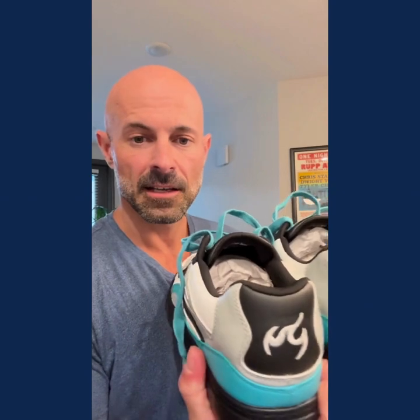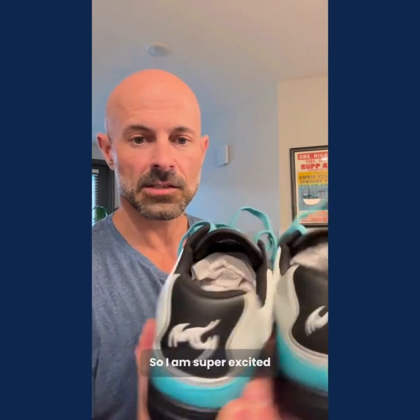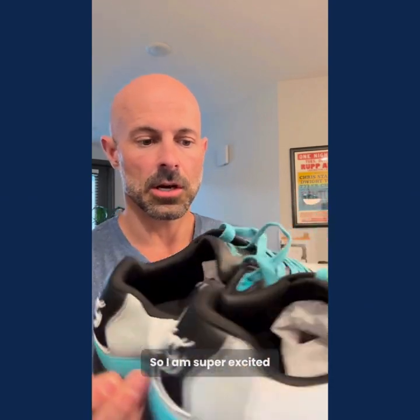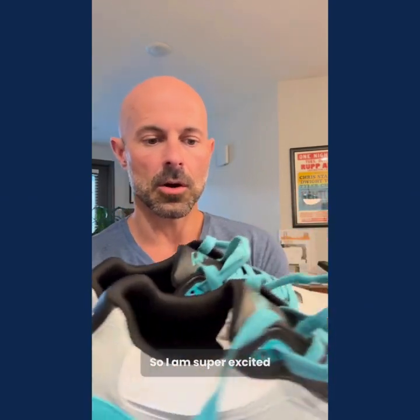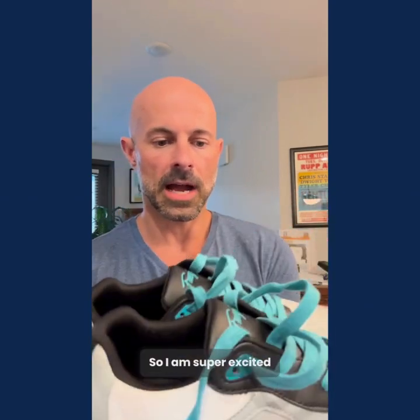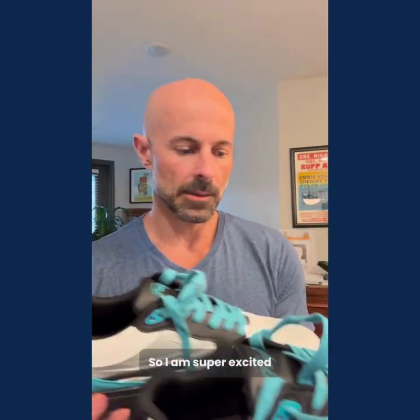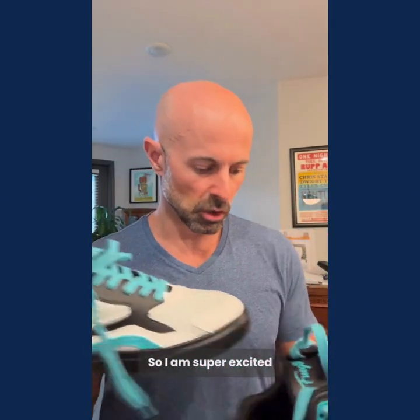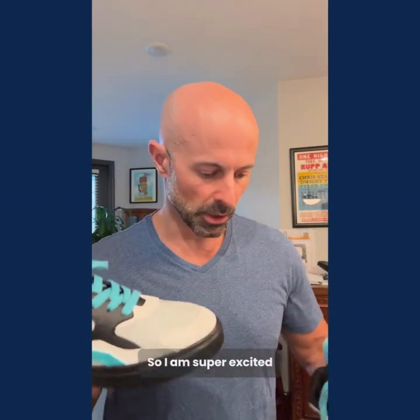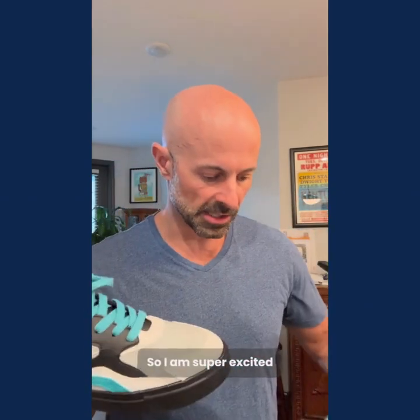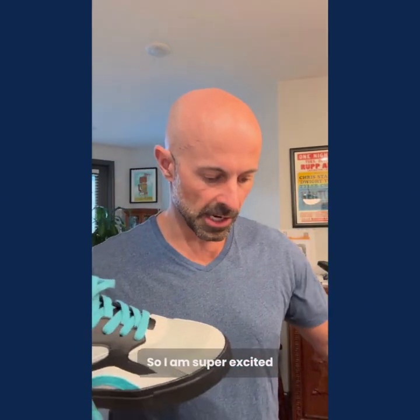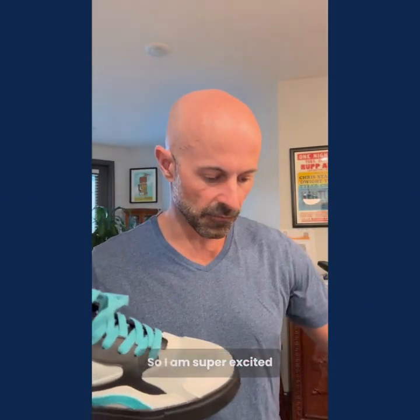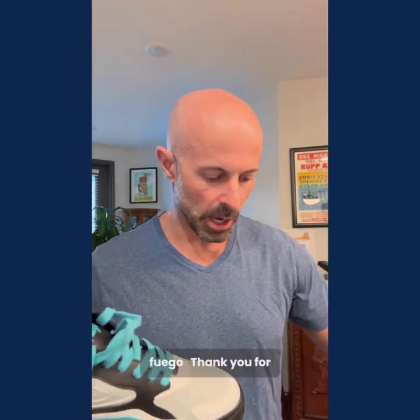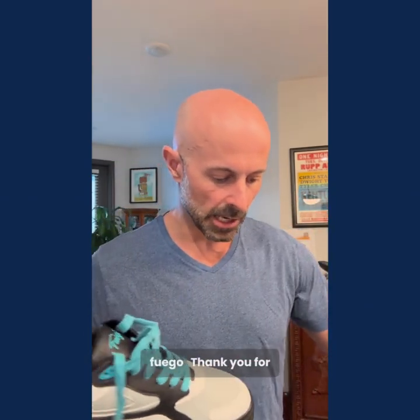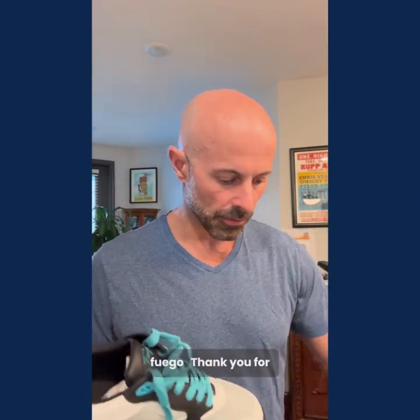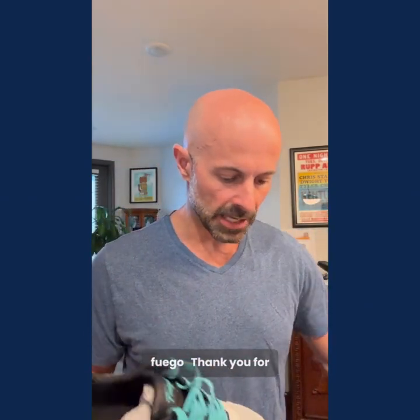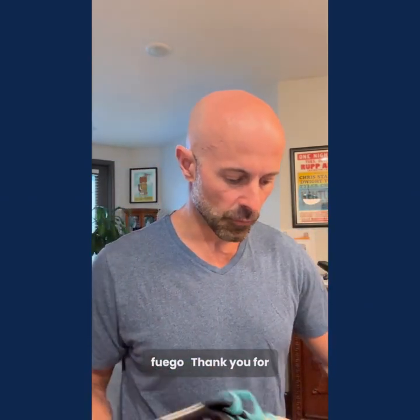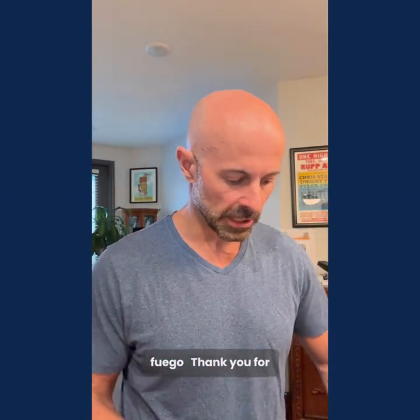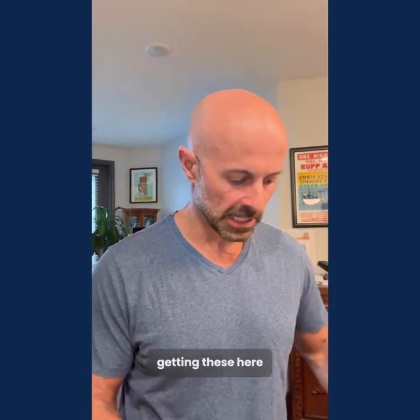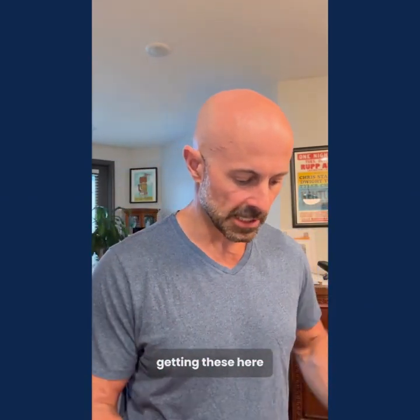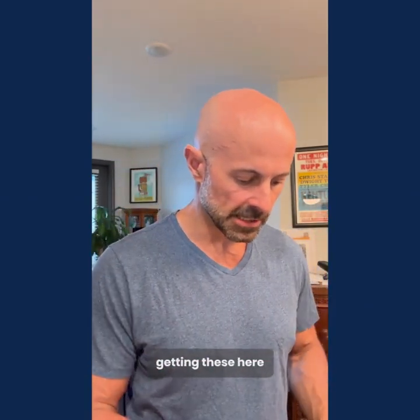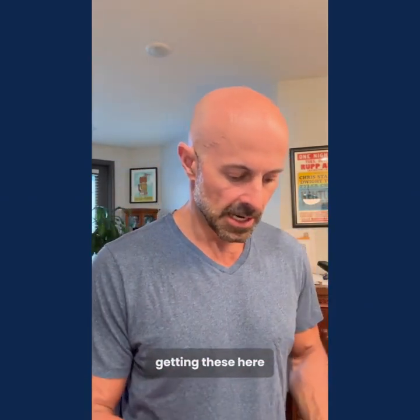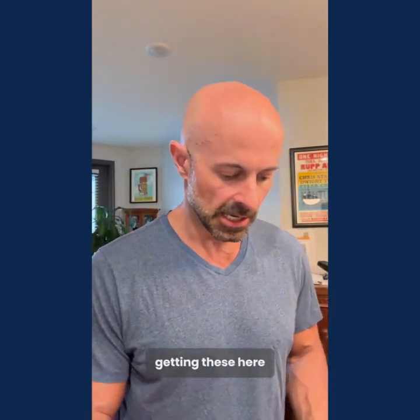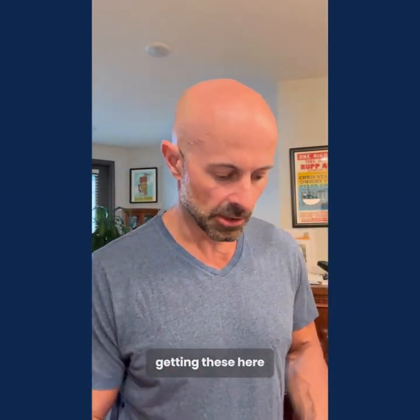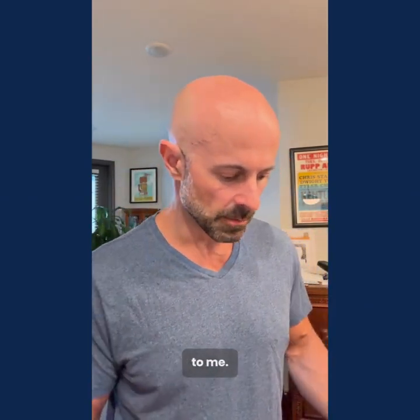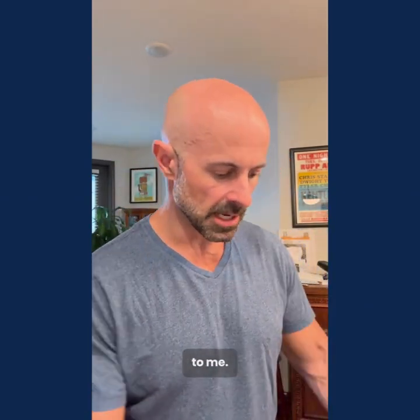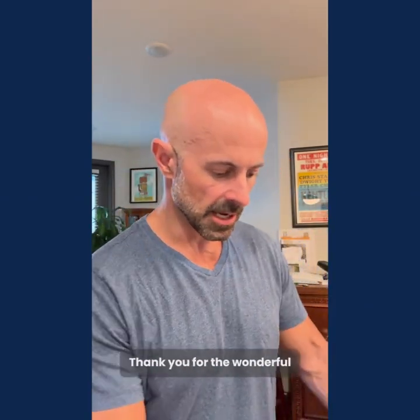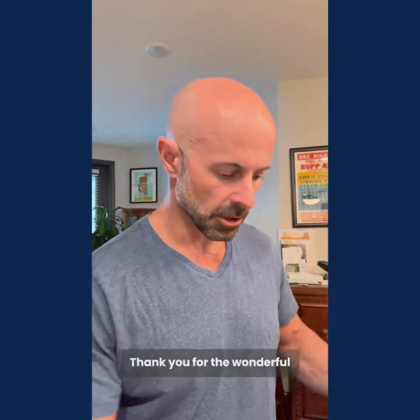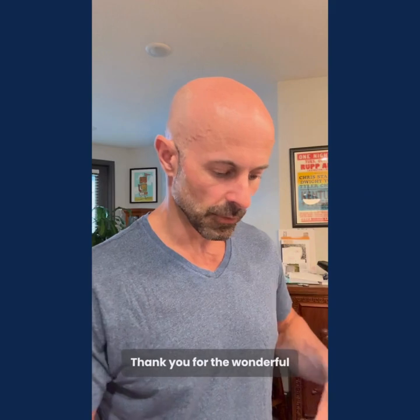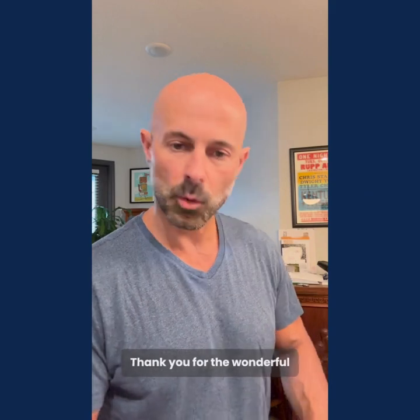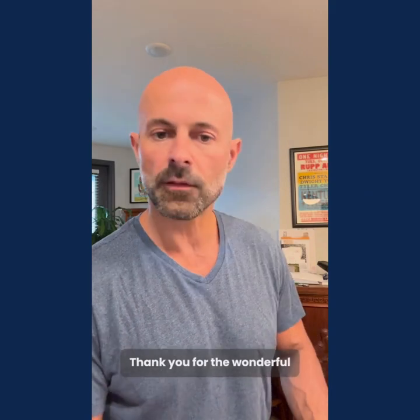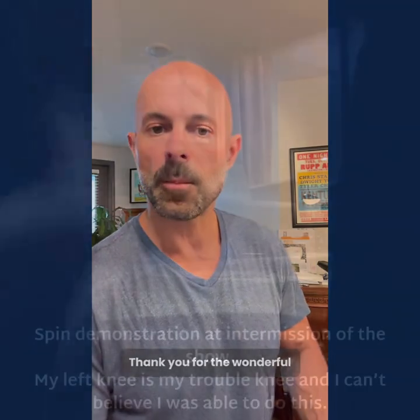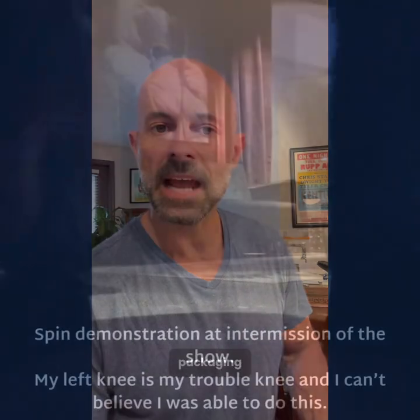I am super excited. Fuego, thank you for getting these here to me. Thank you for the wonderful package.